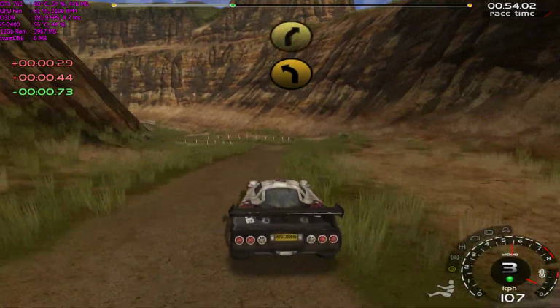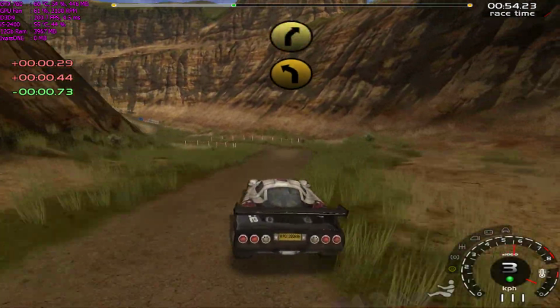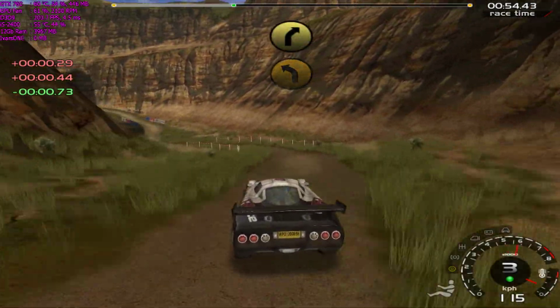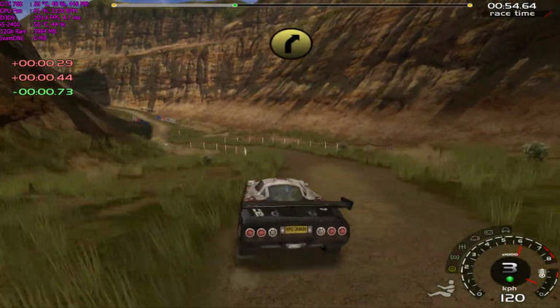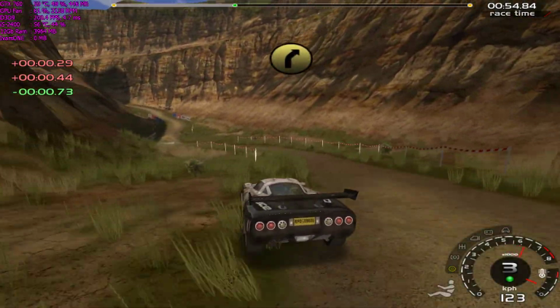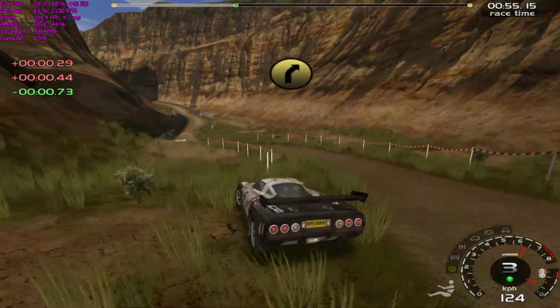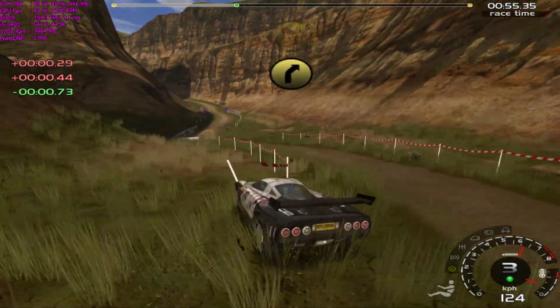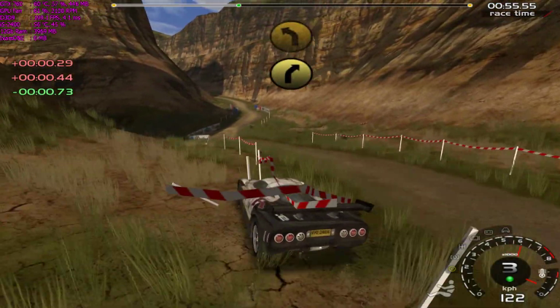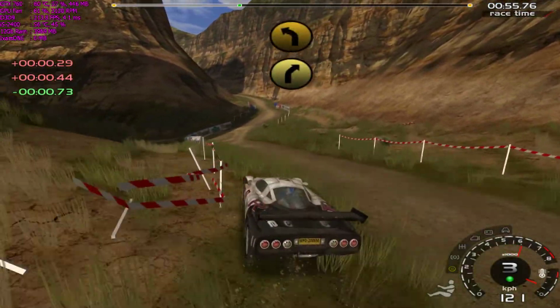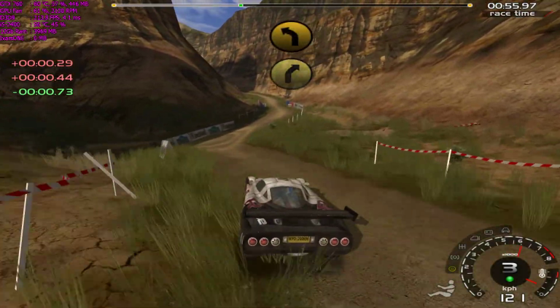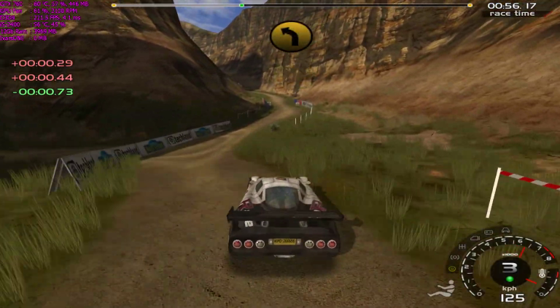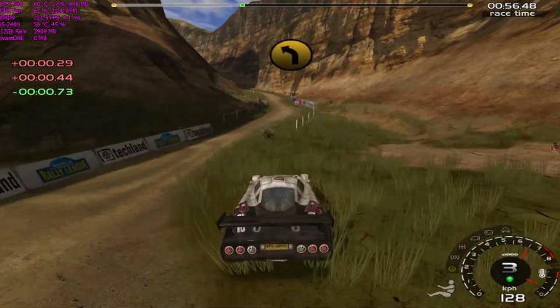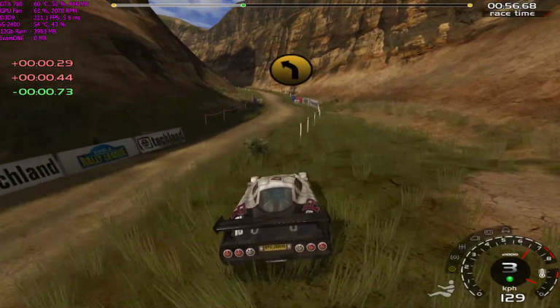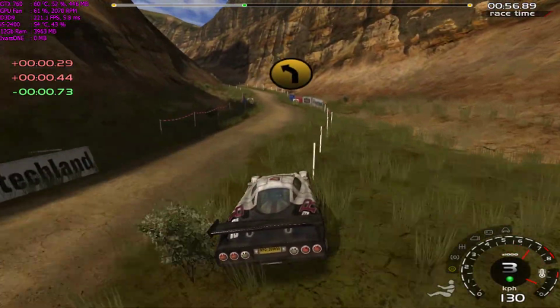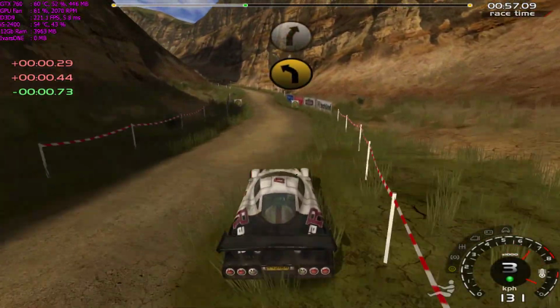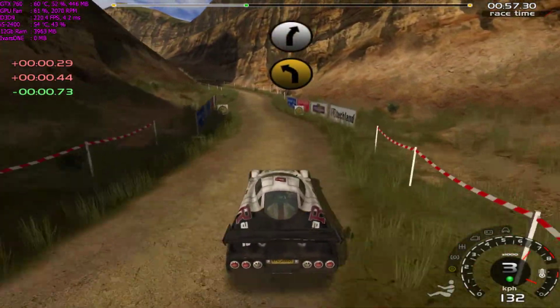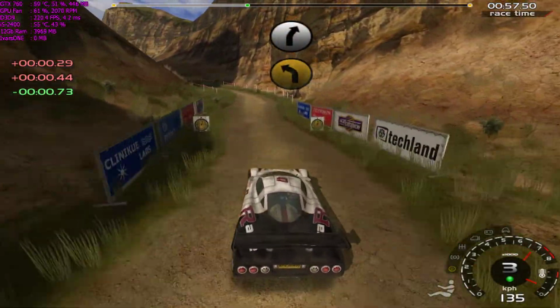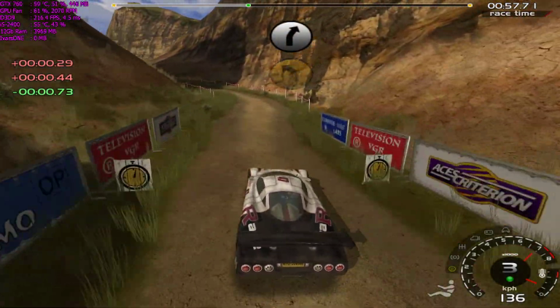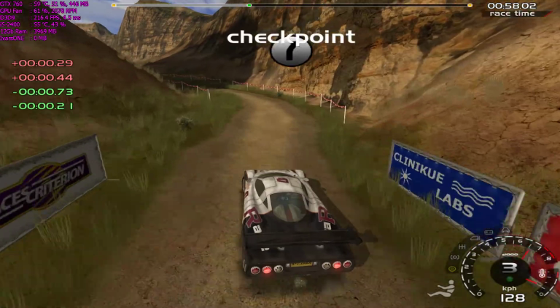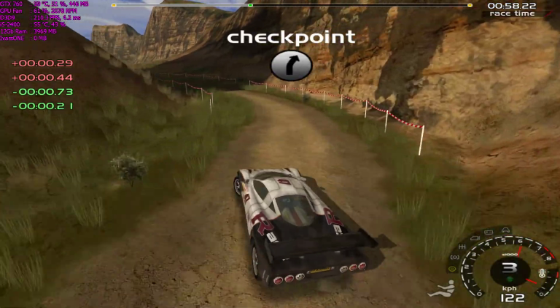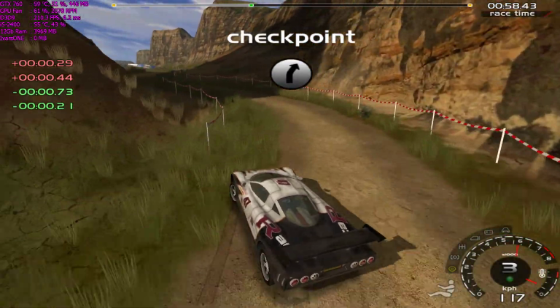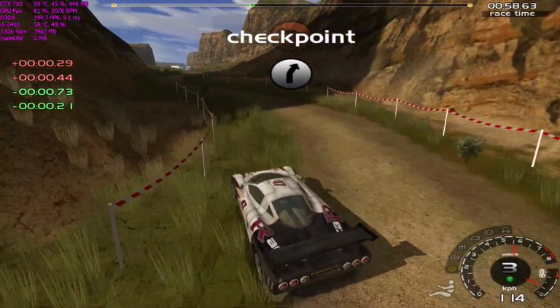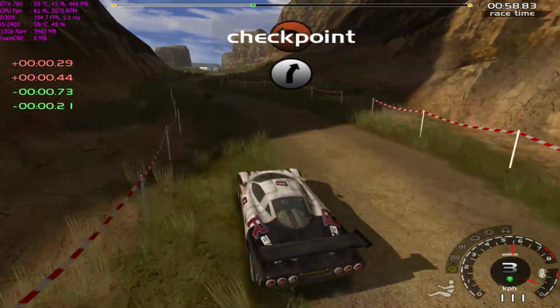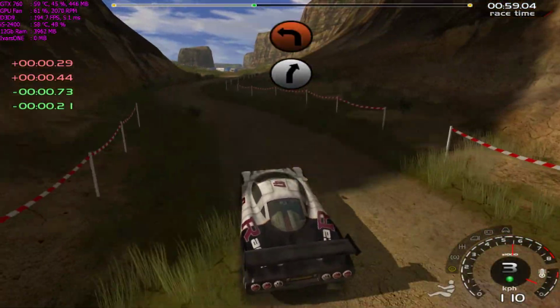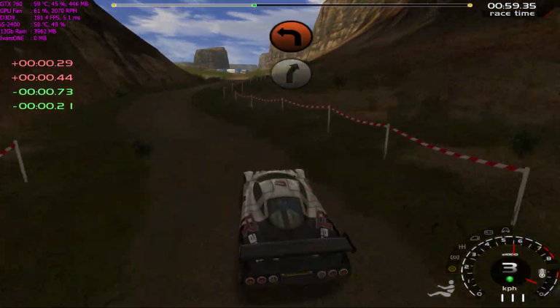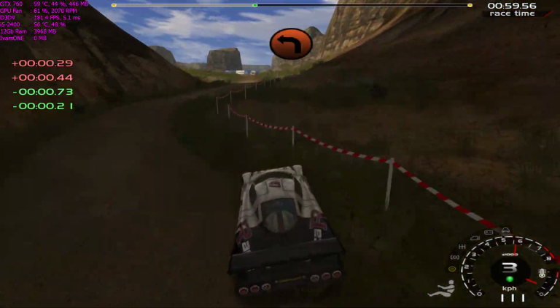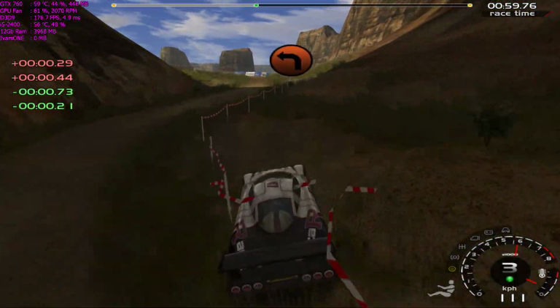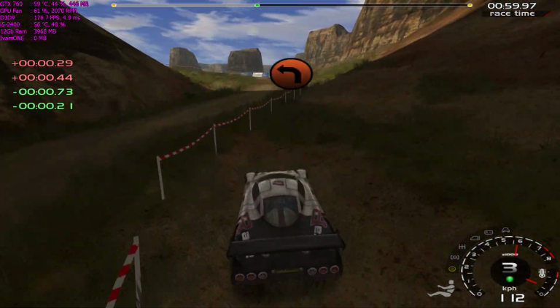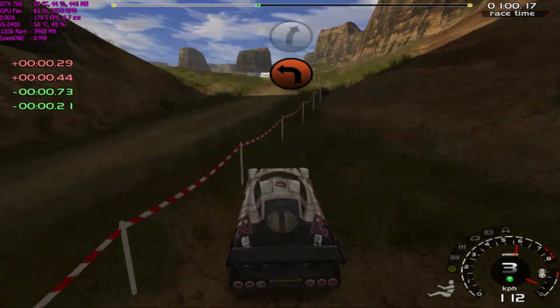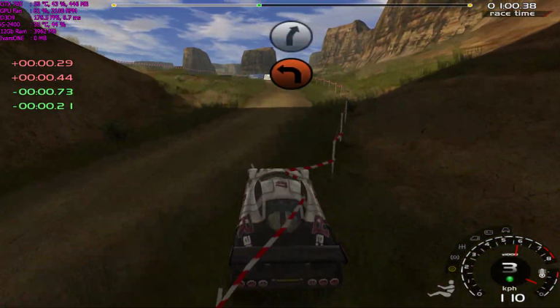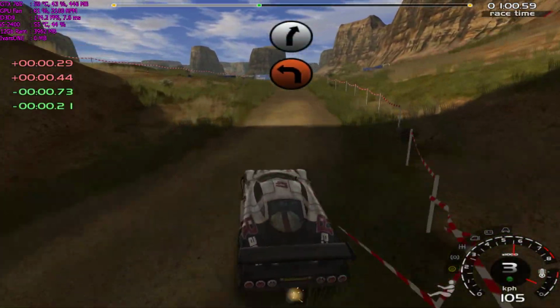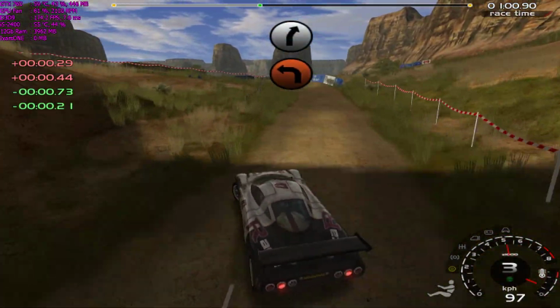20, 4 left, tightens, into 6 right, into 2 left, into 6 right, up to bridge.